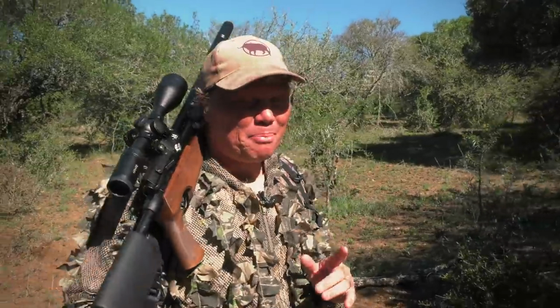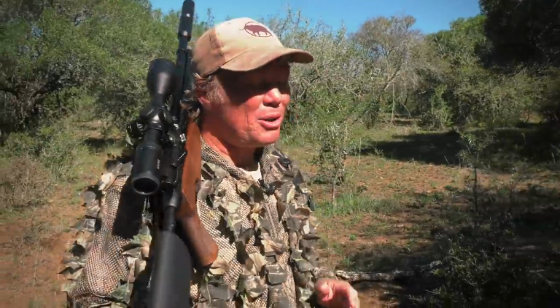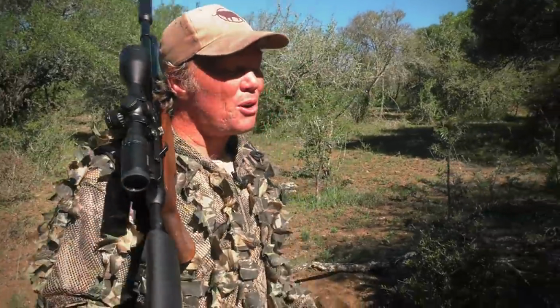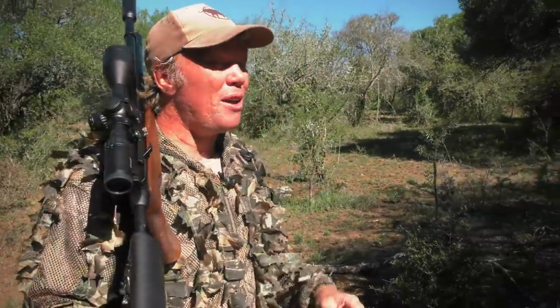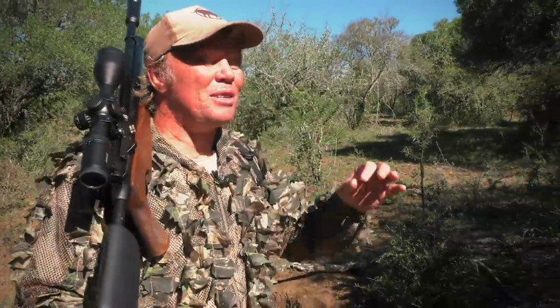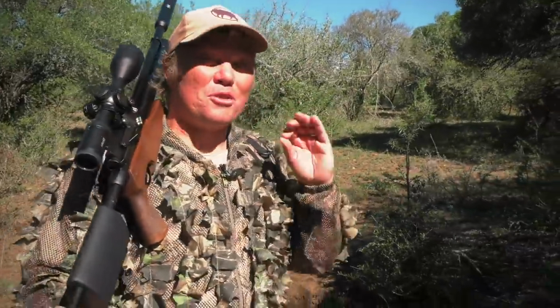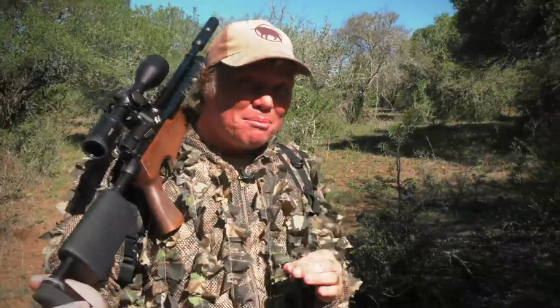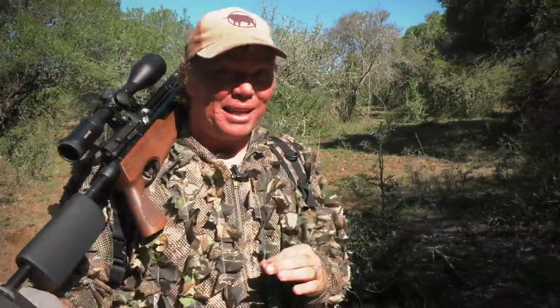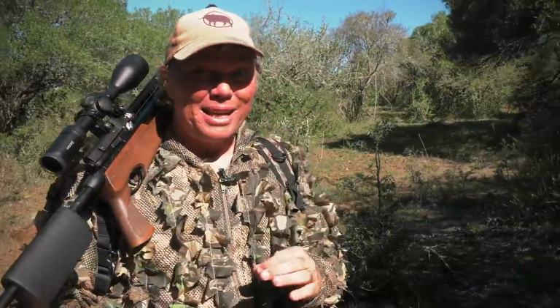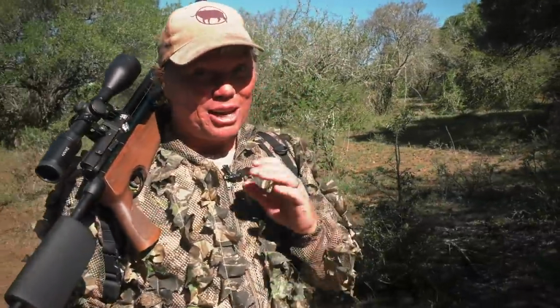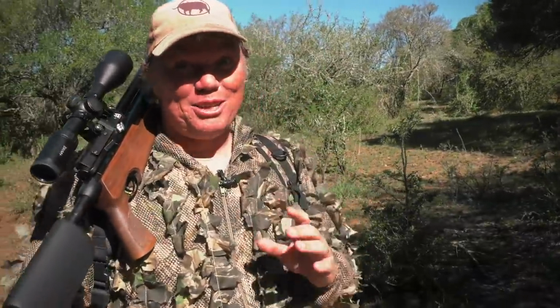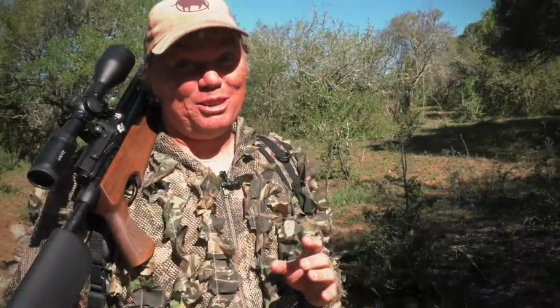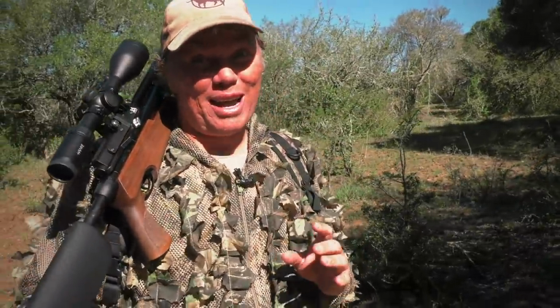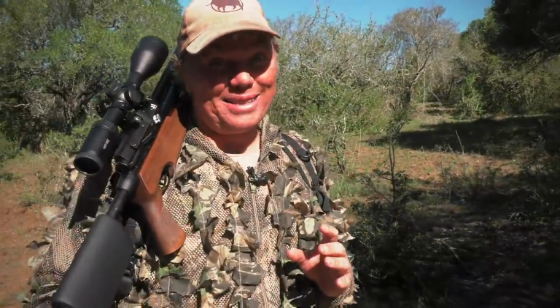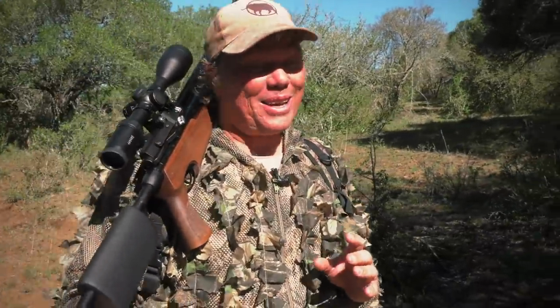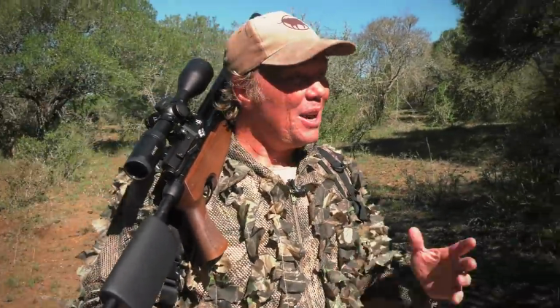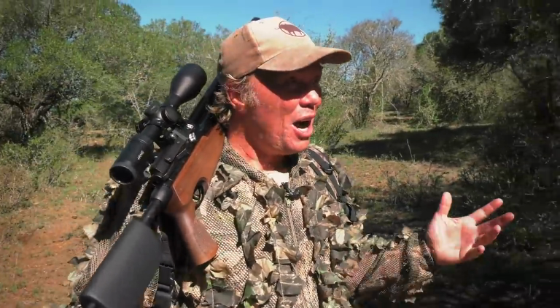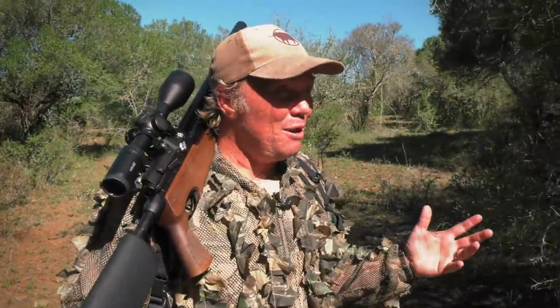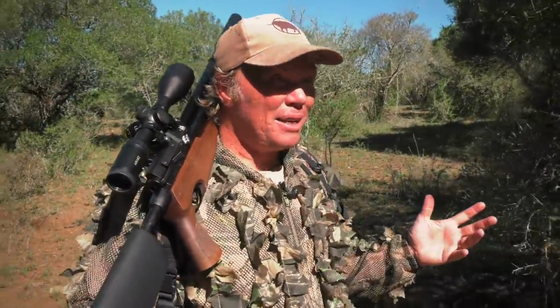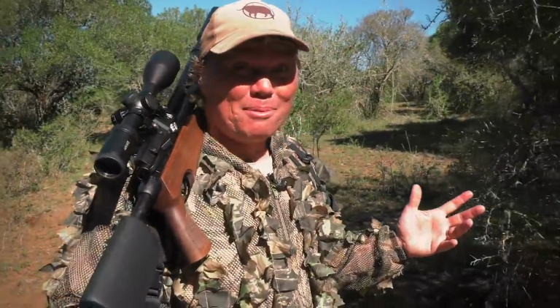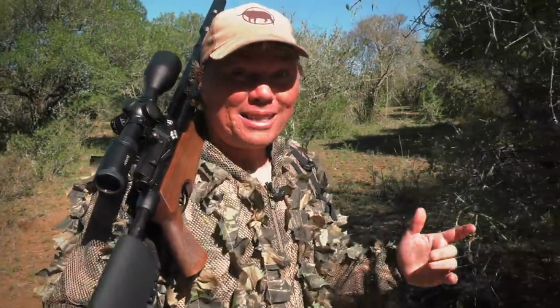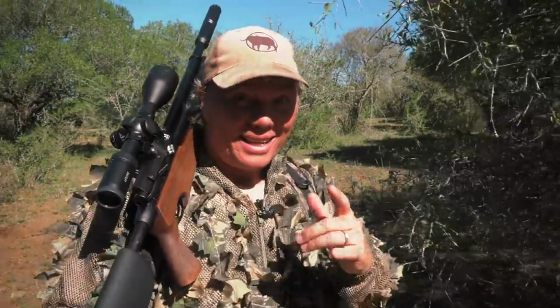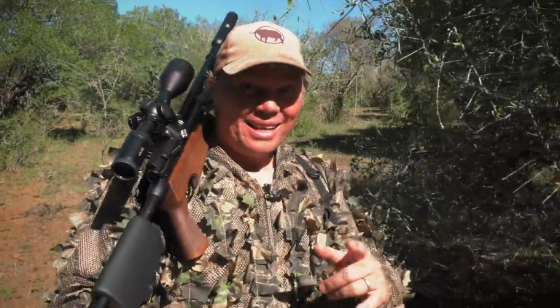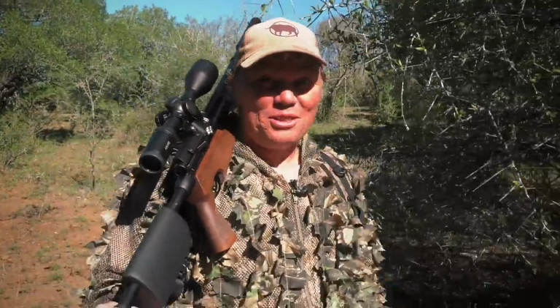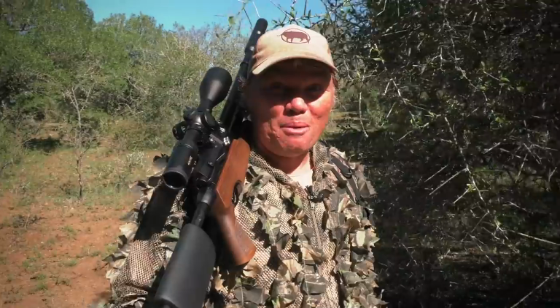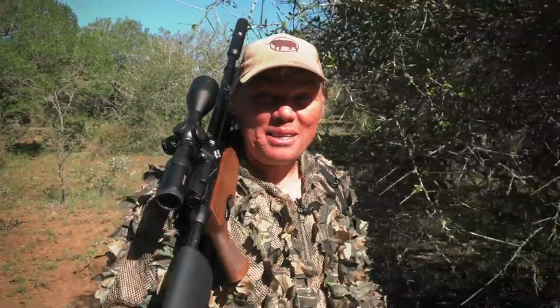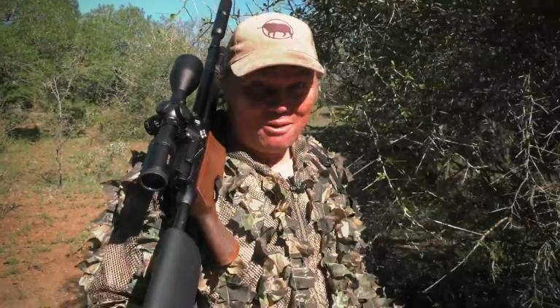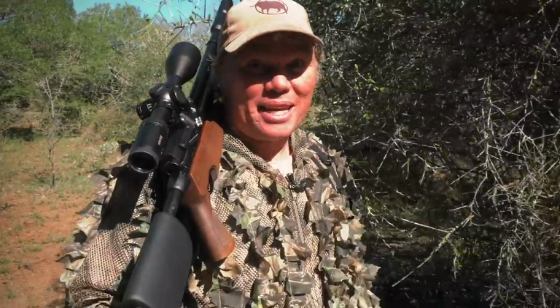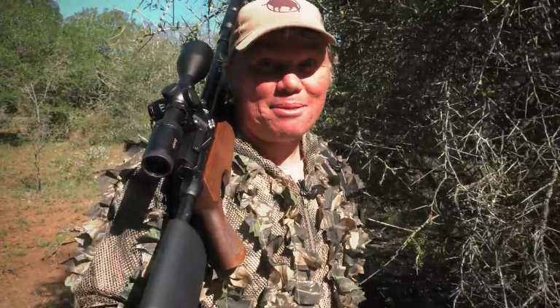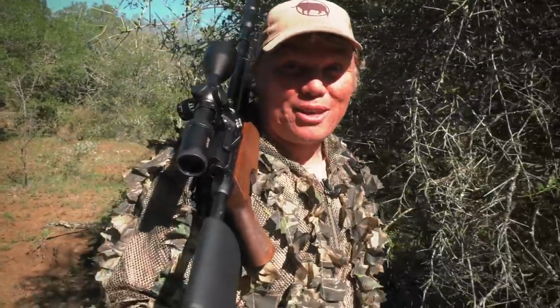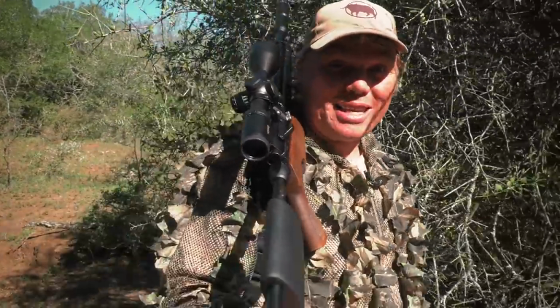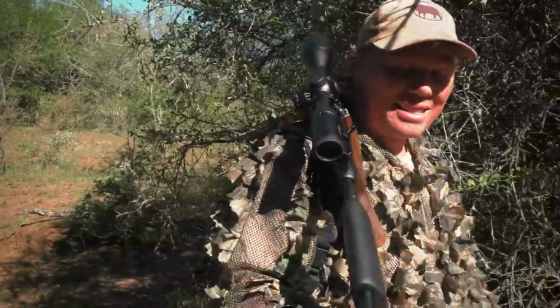These birds are extremely challenging to hunt, so hopefully we come right. Let's do our best to see if we can get some of those geese.